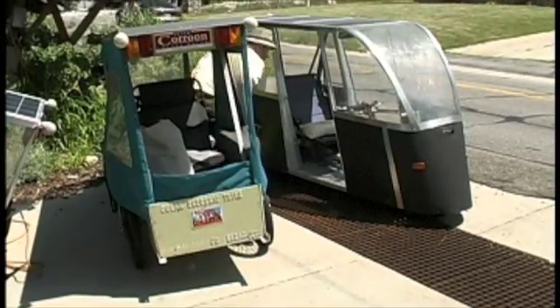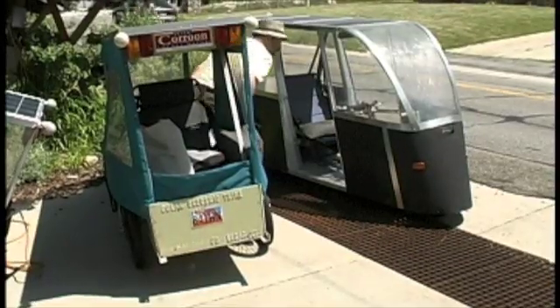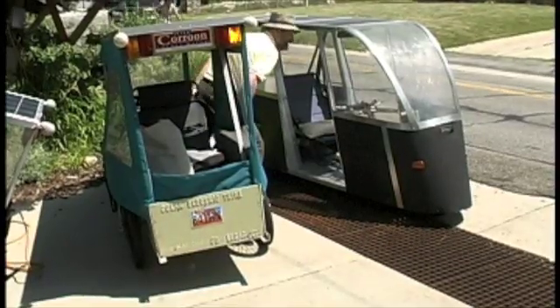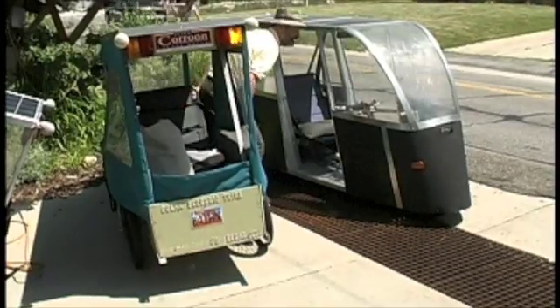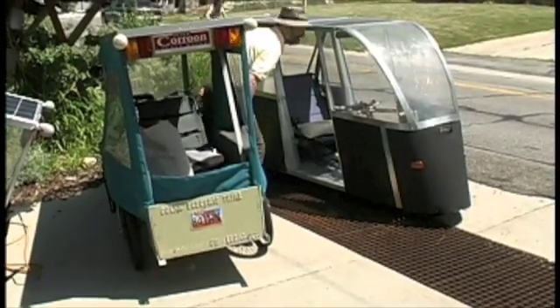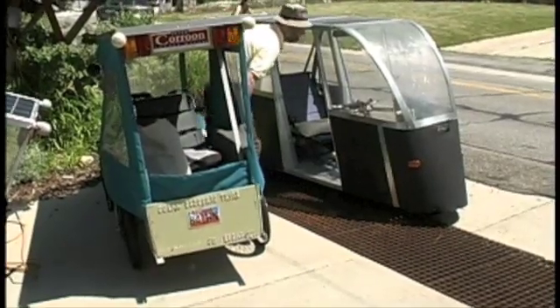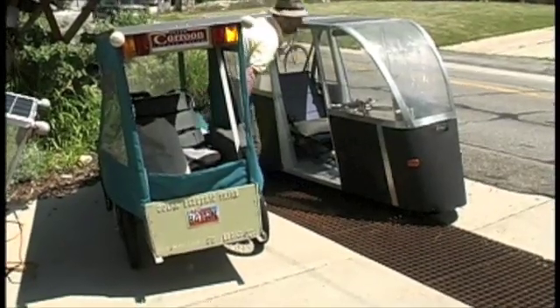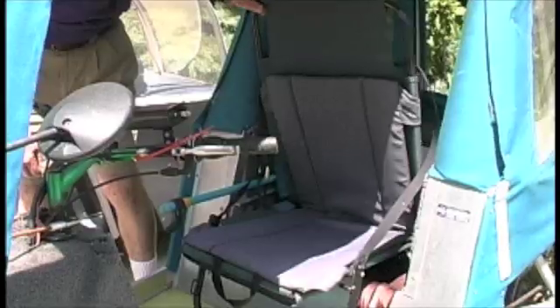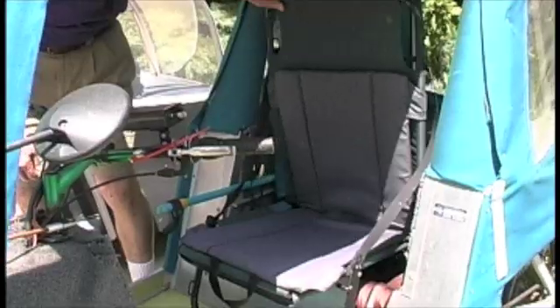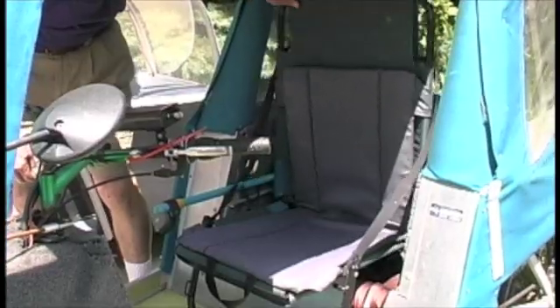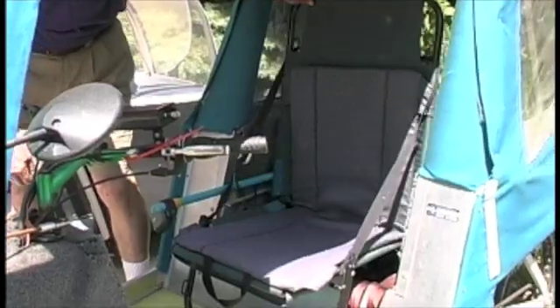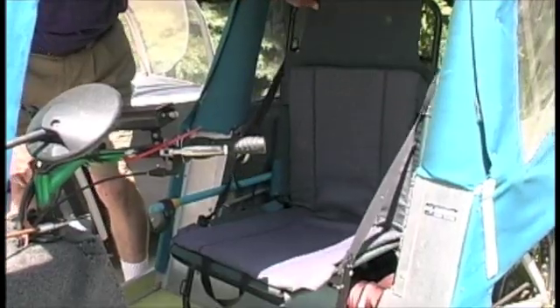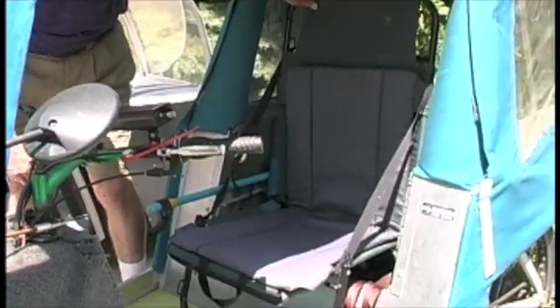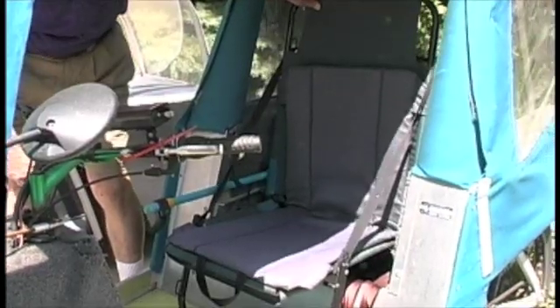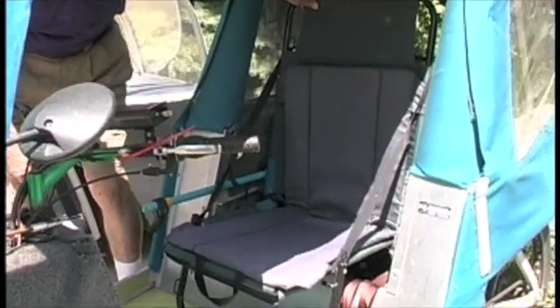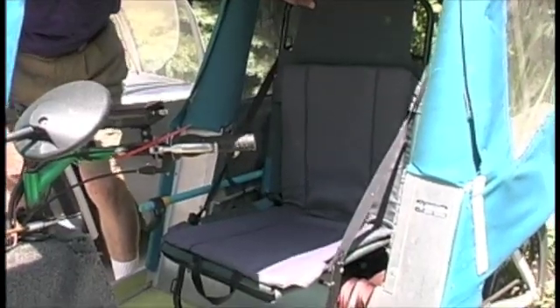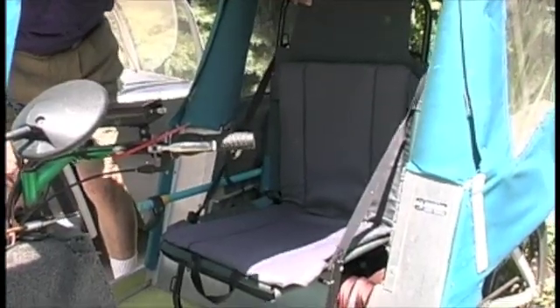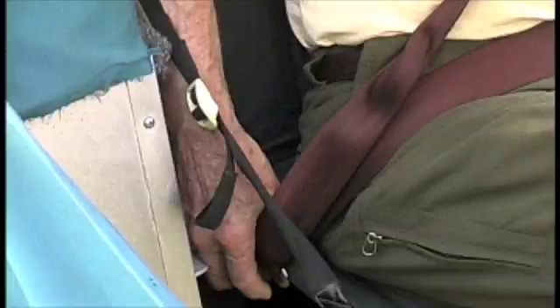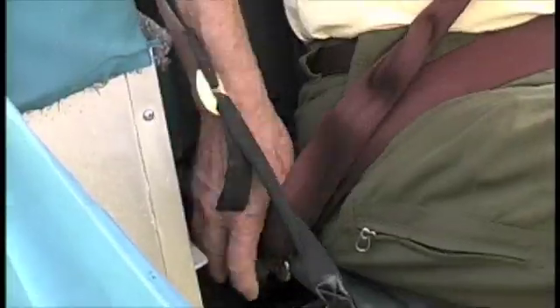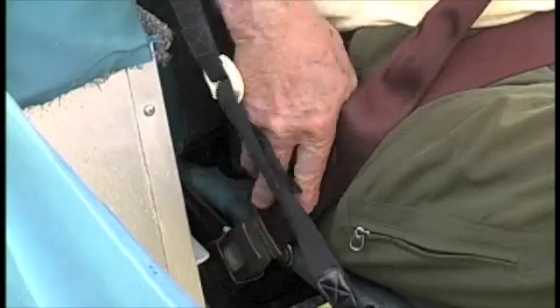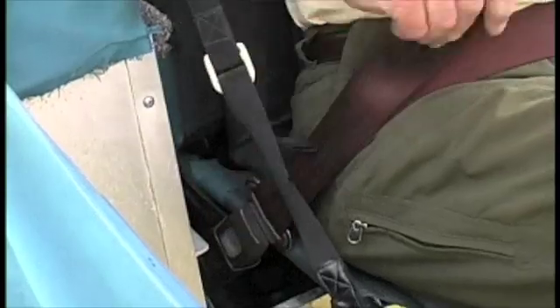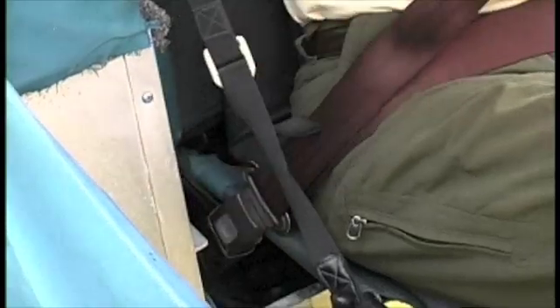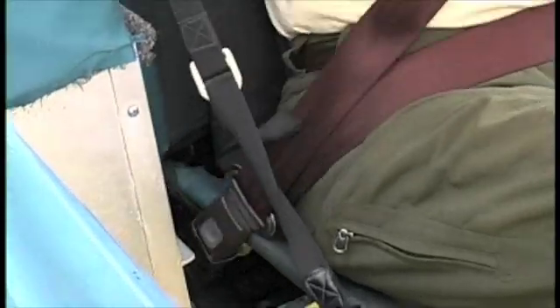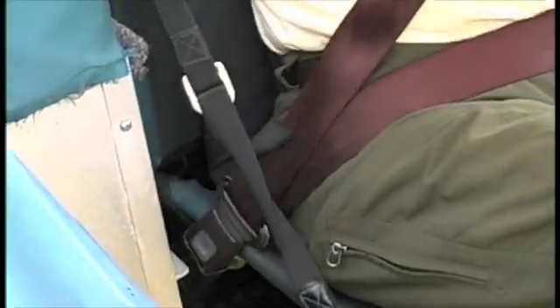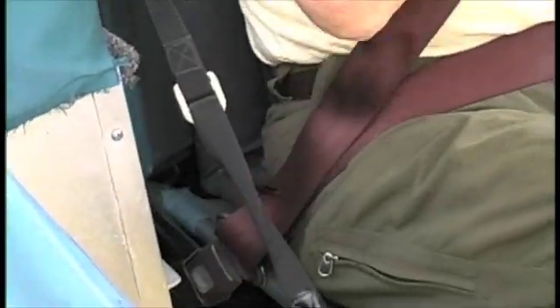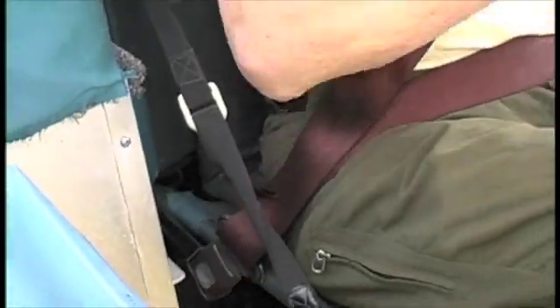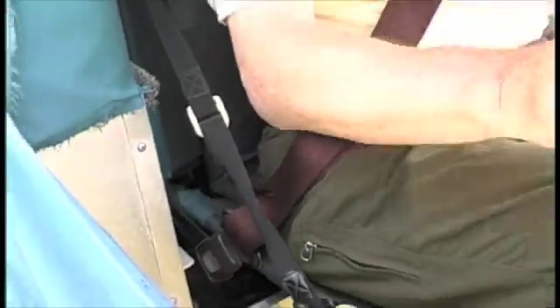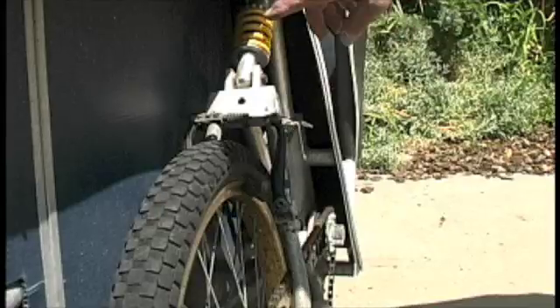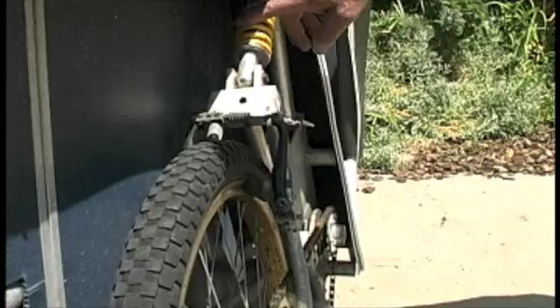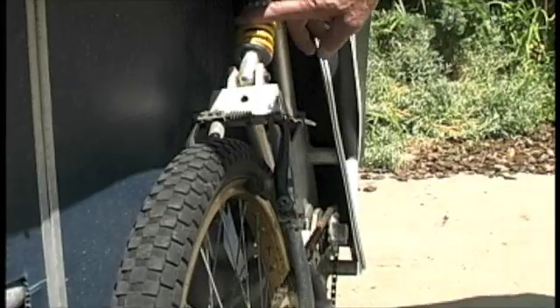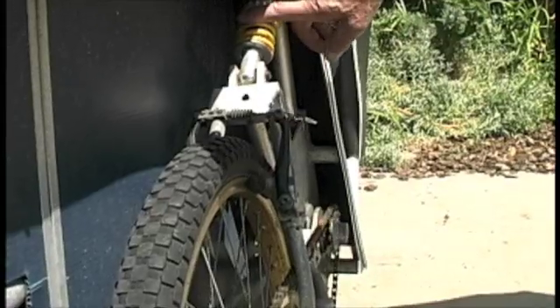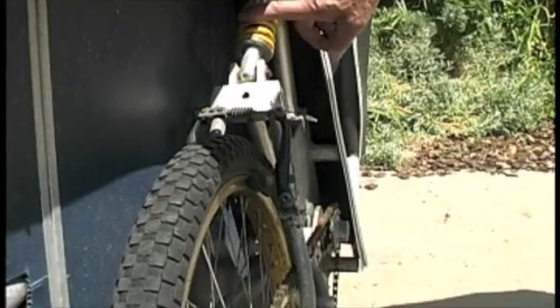In comfort with a cushy adjustable padded seat complete with seat belt and spring suspension.